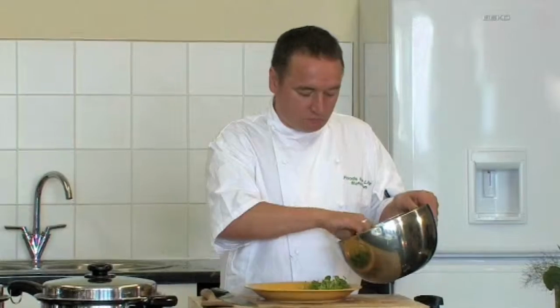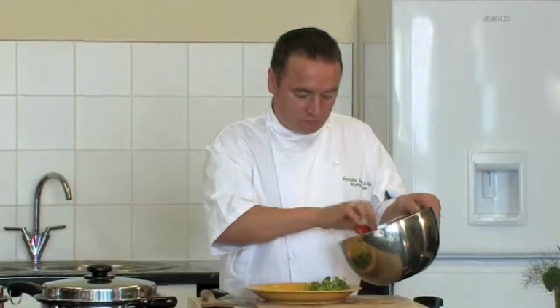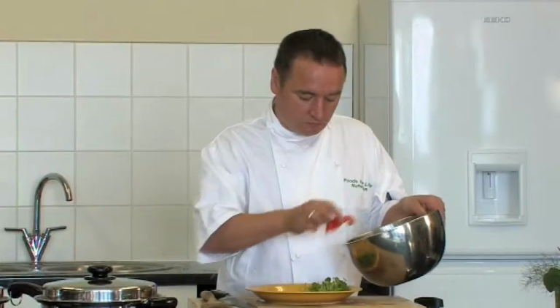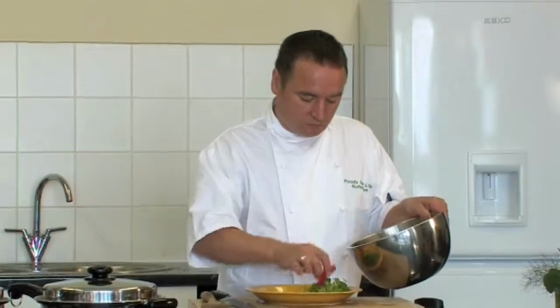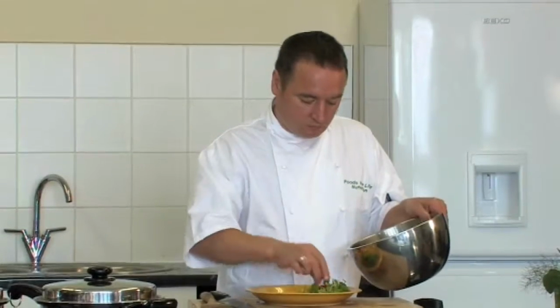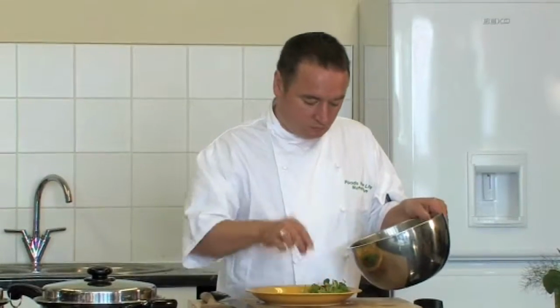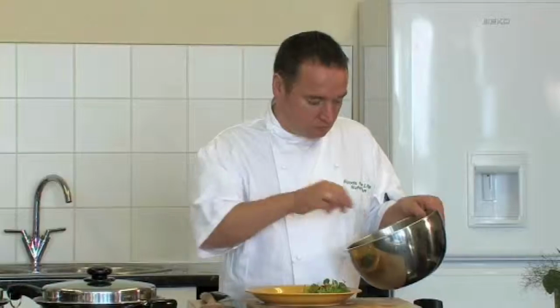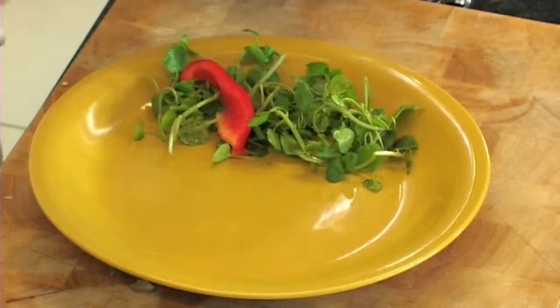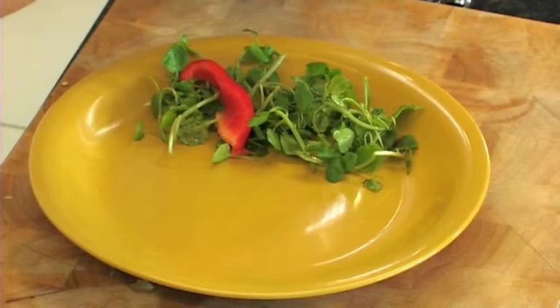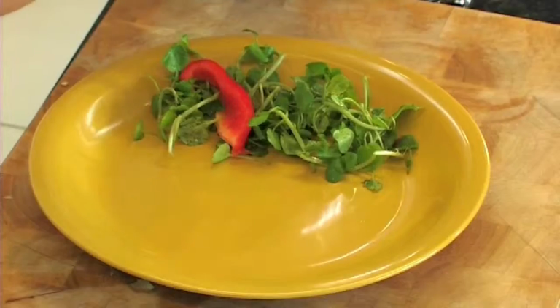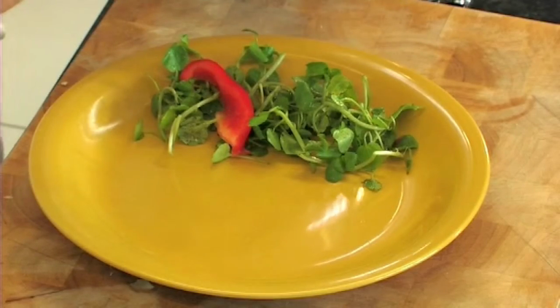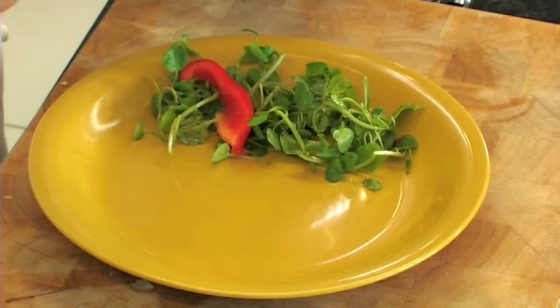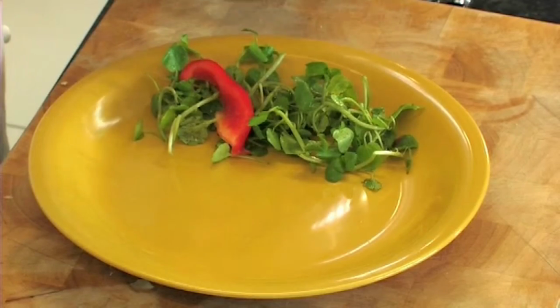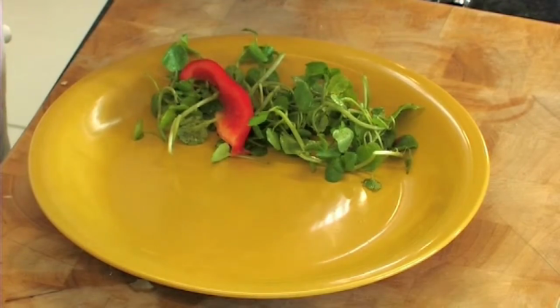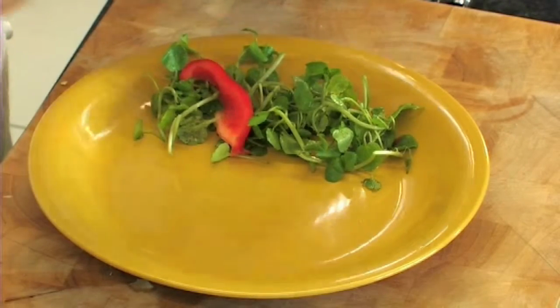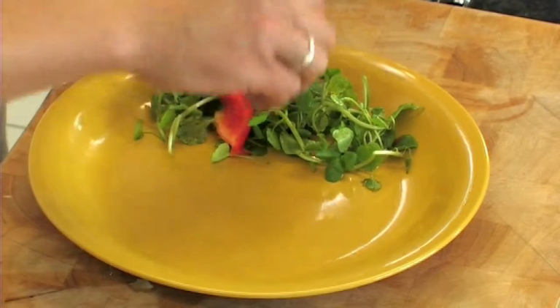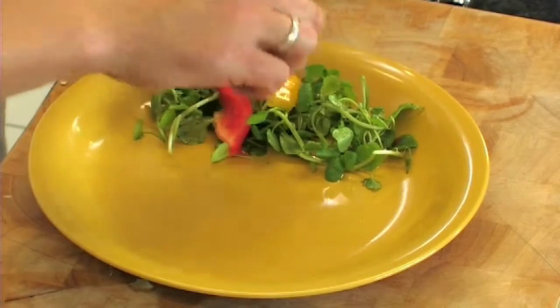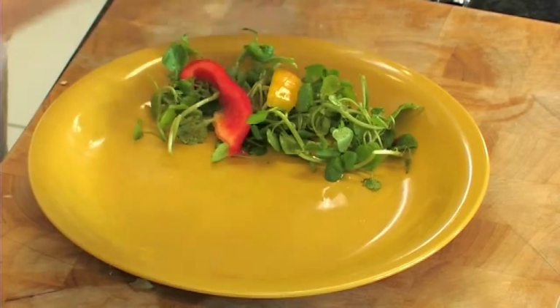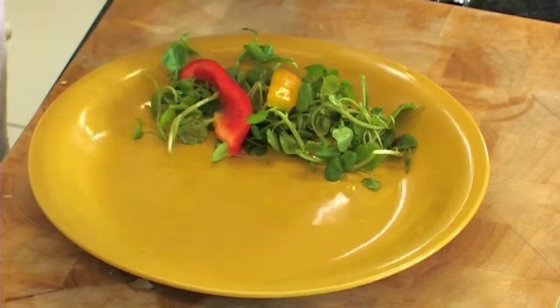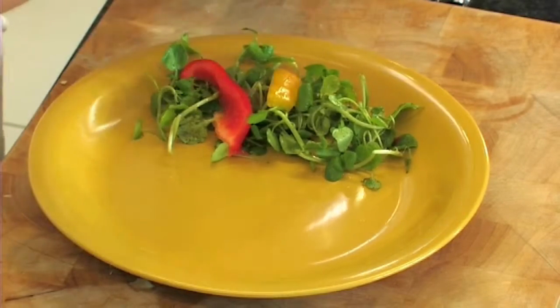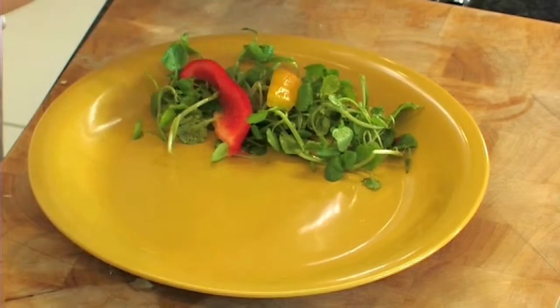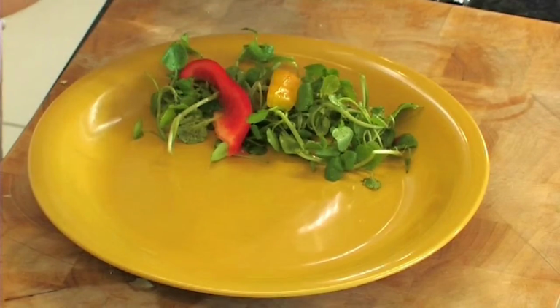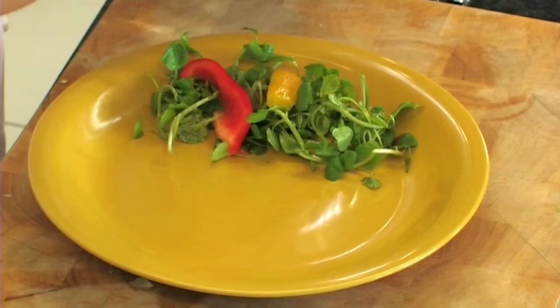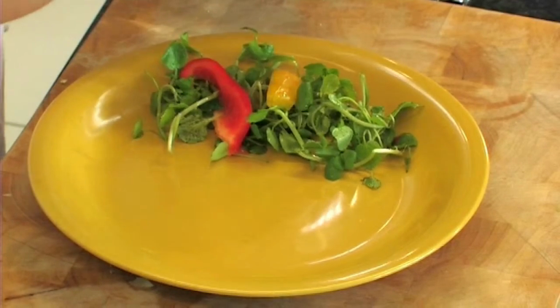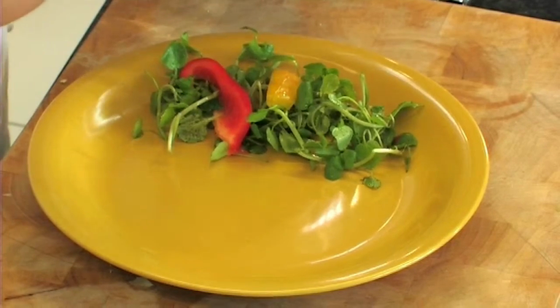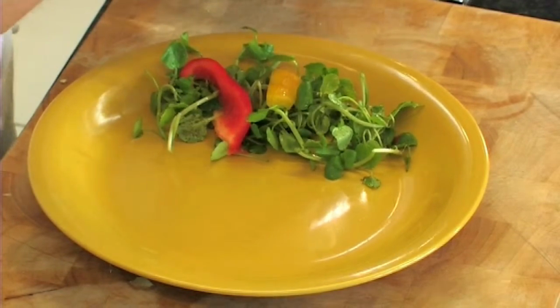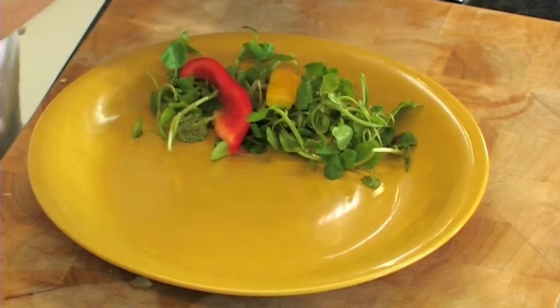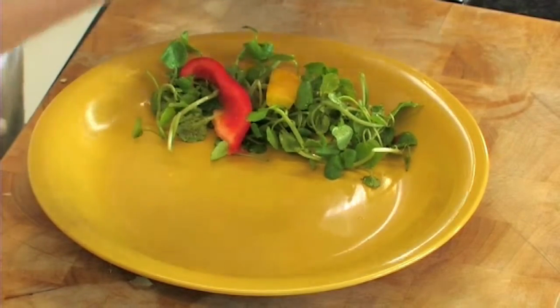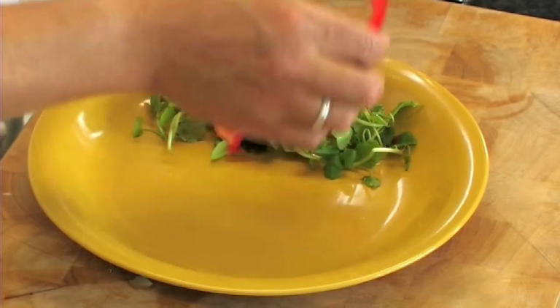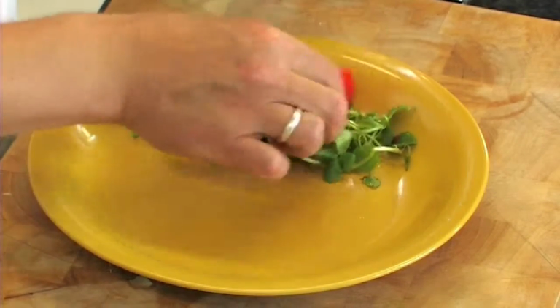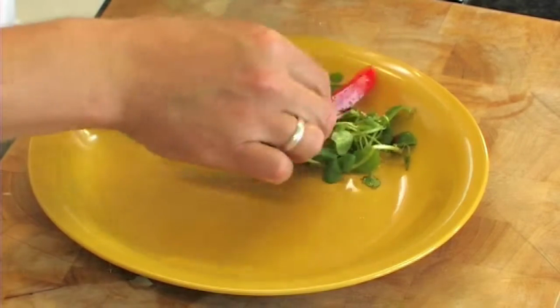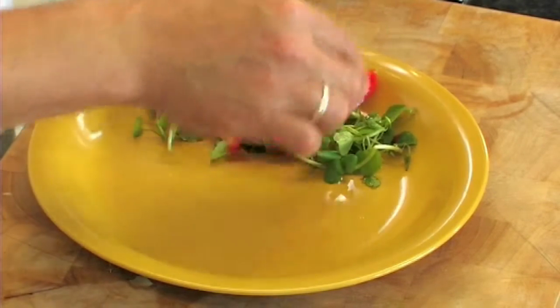This dish goes great with a bit of salad, so mix some green leaves and sliced peppers.